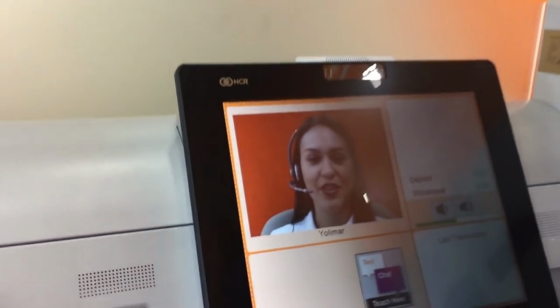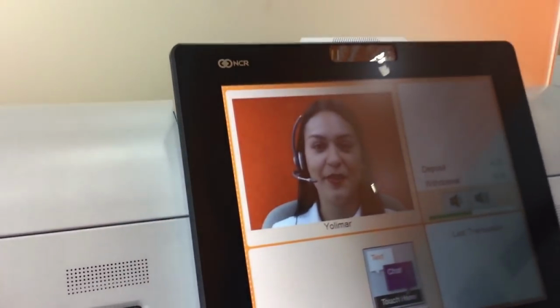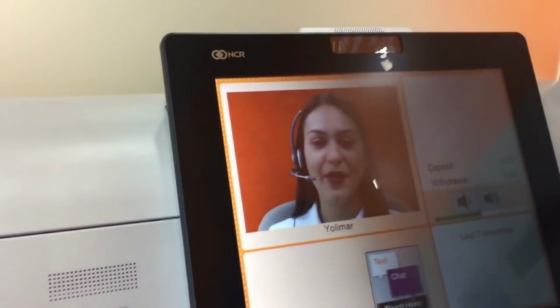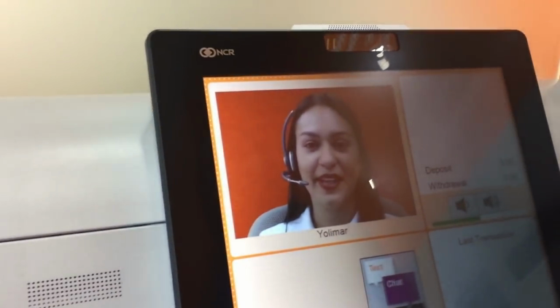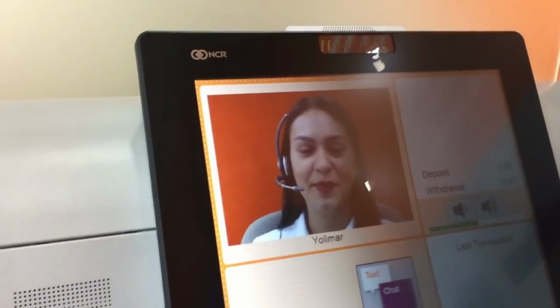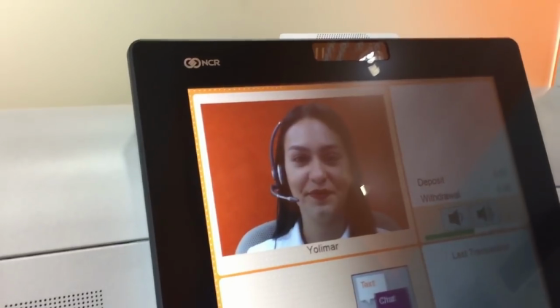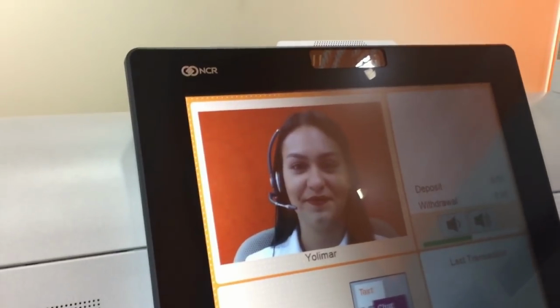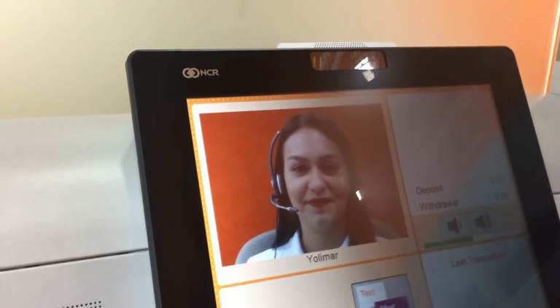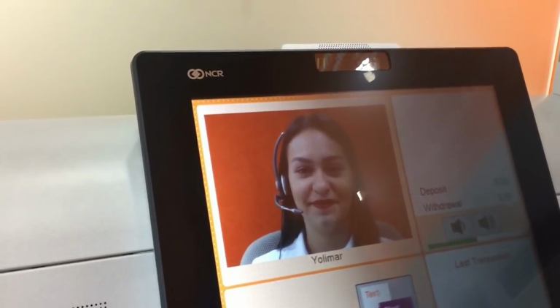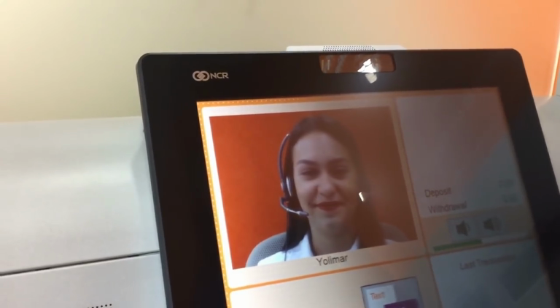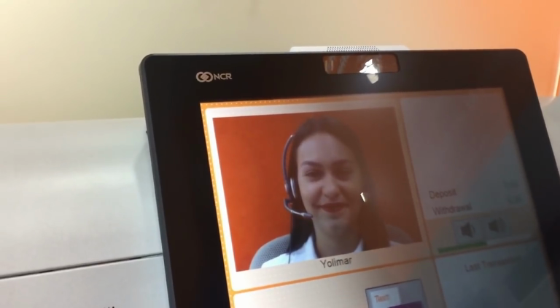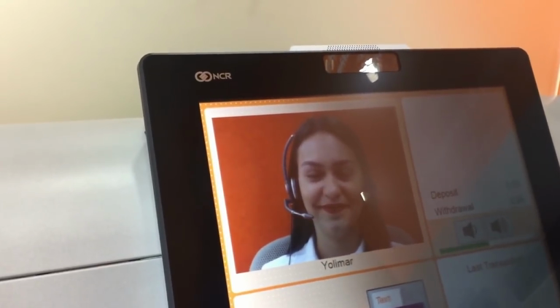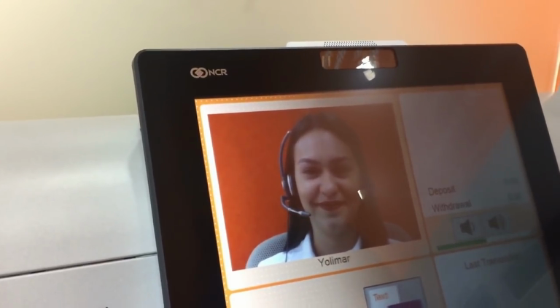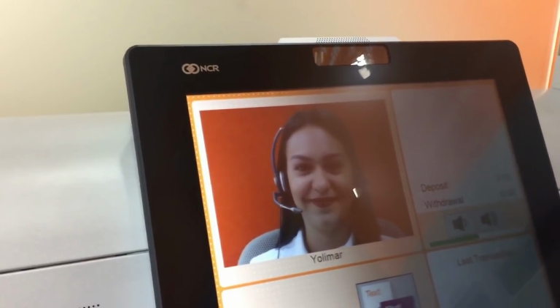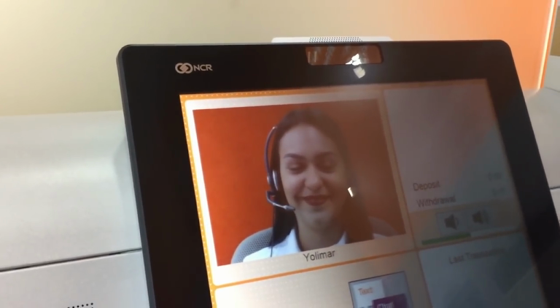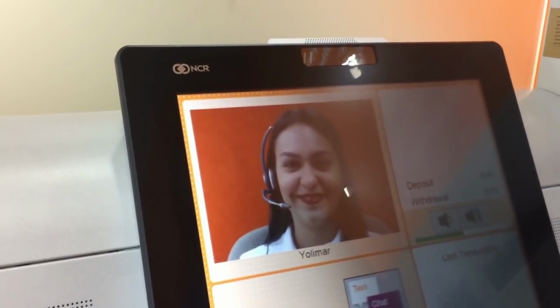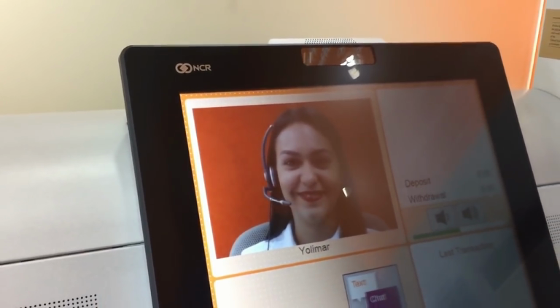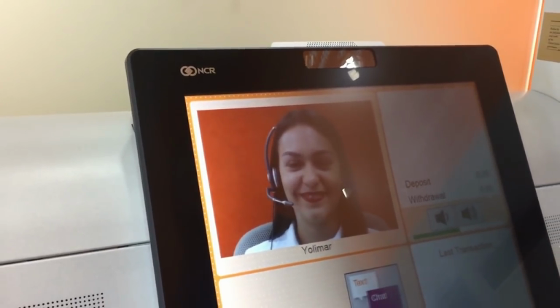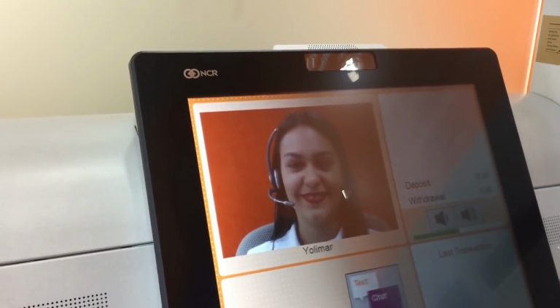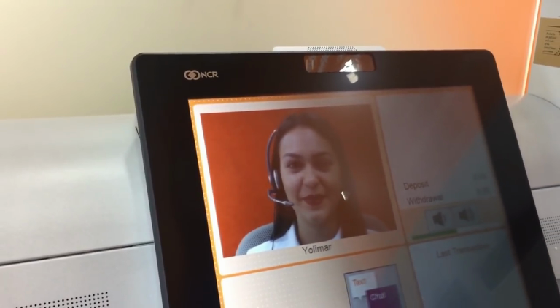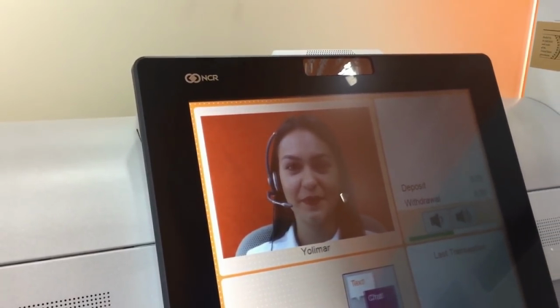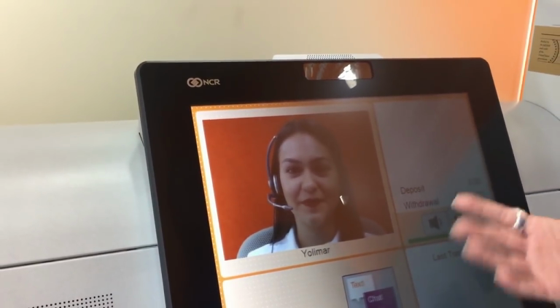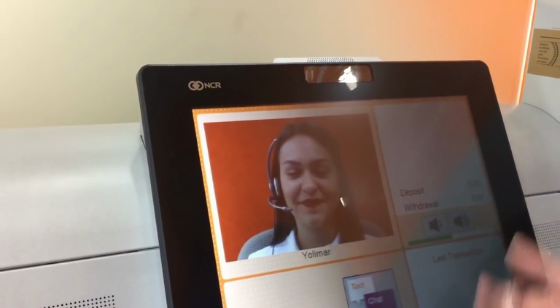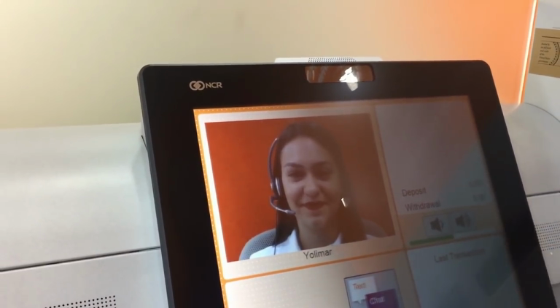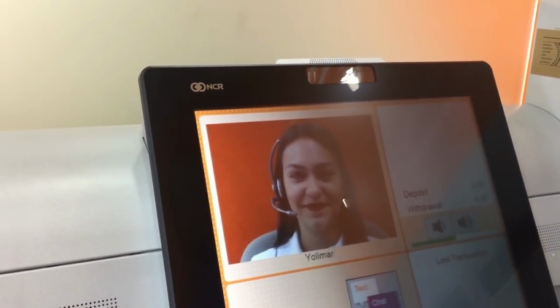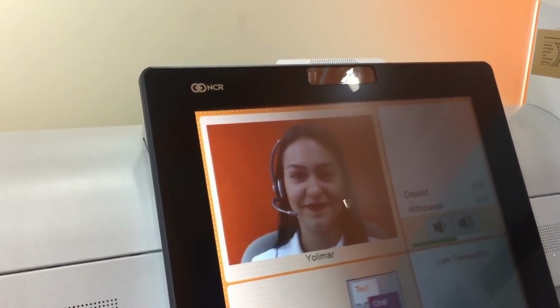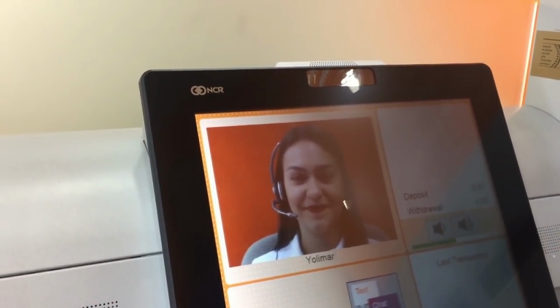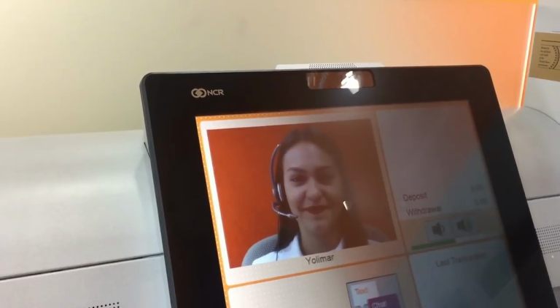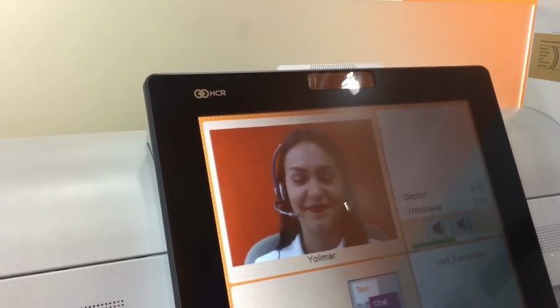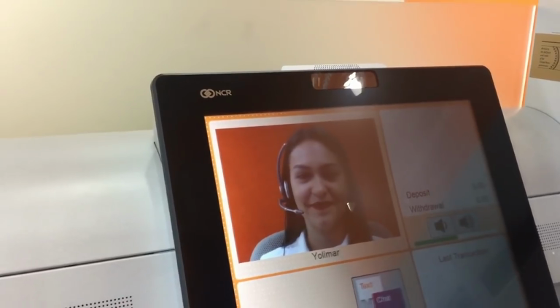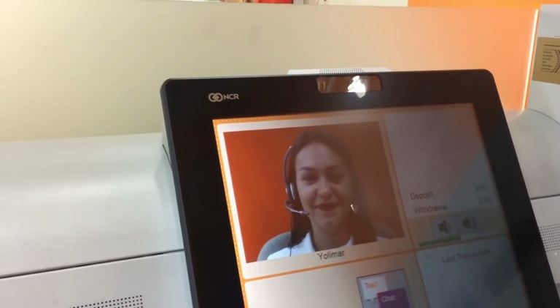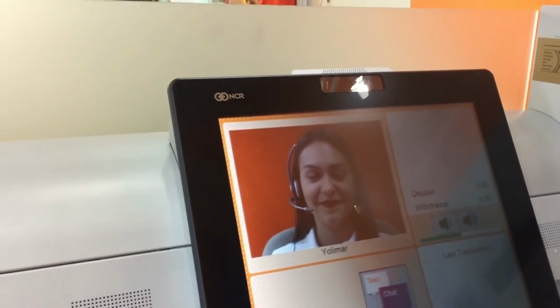Welcome to Oriental. My name is Jolimar. How can I help you? Hi, Jolimar. We're here today with News Is My Business and we're learning a little bit about our interactive teller machines.